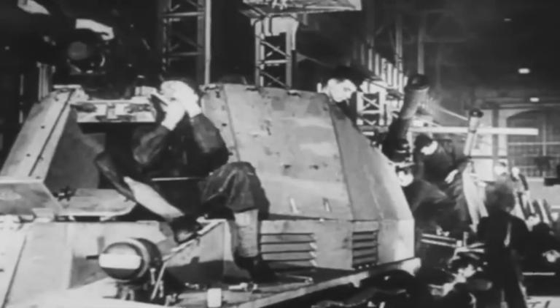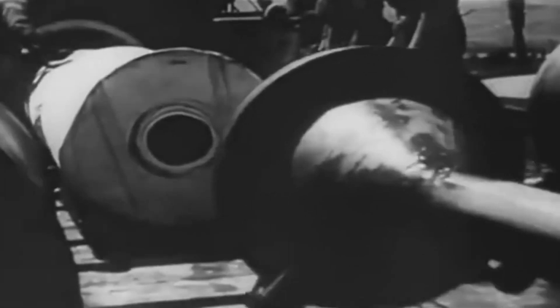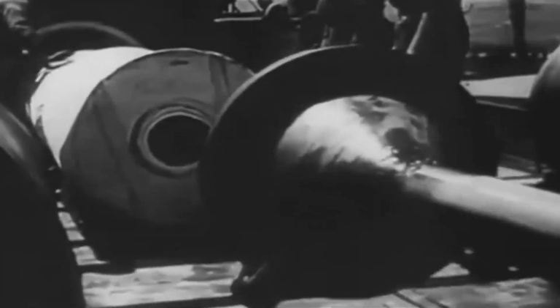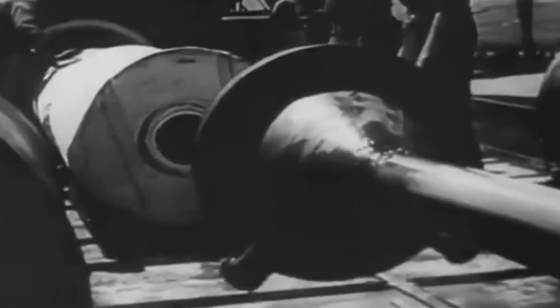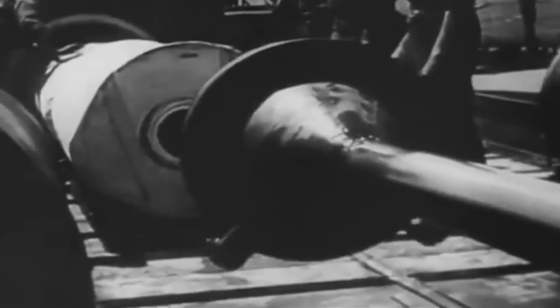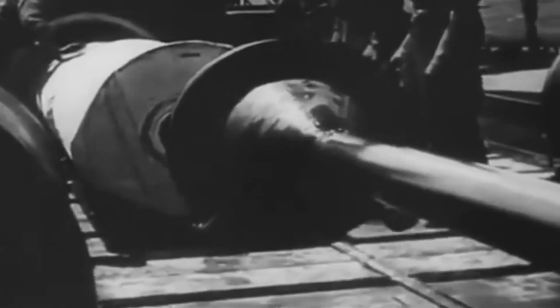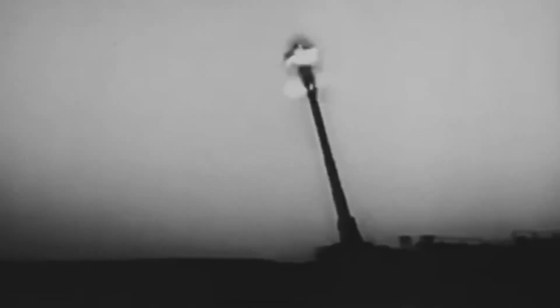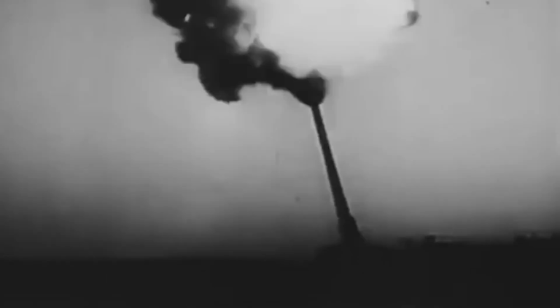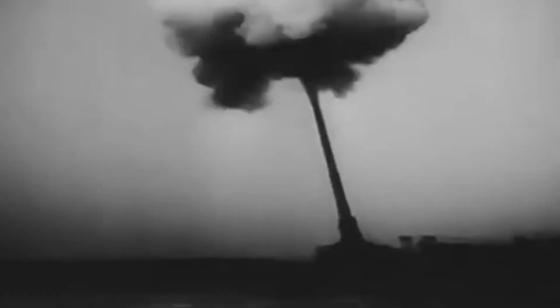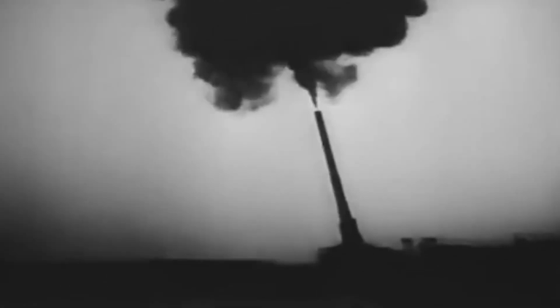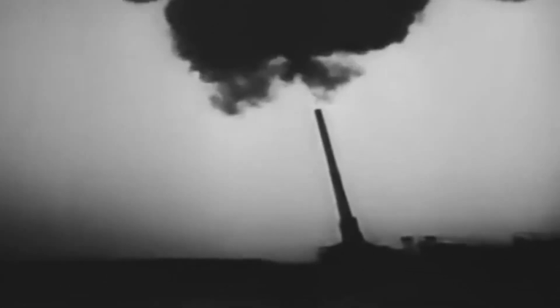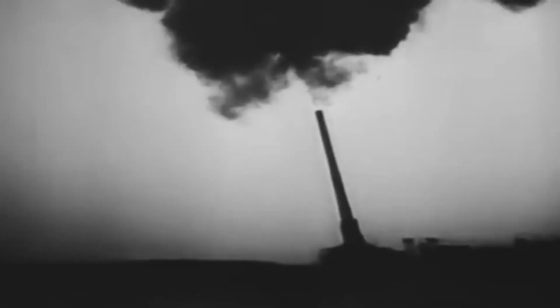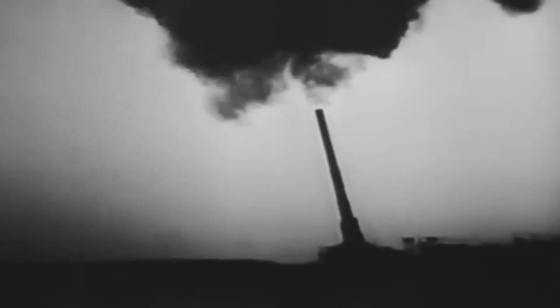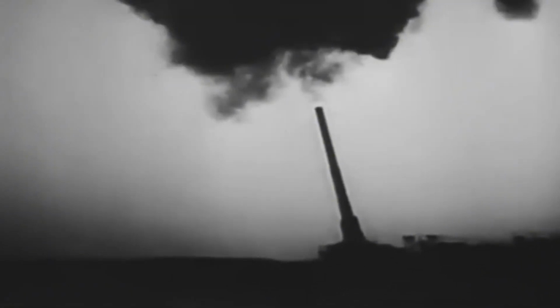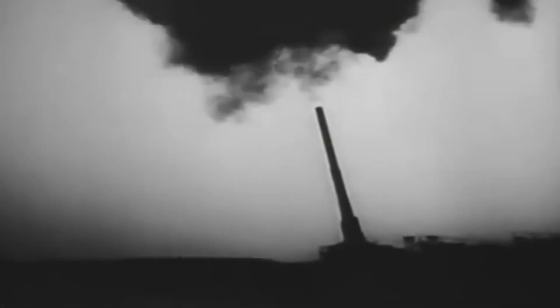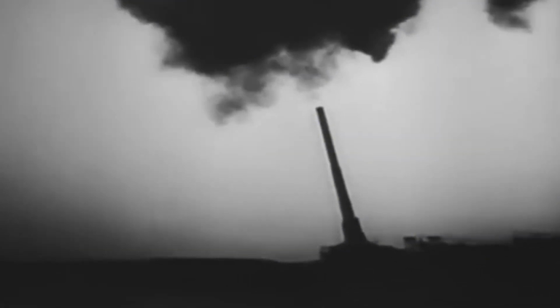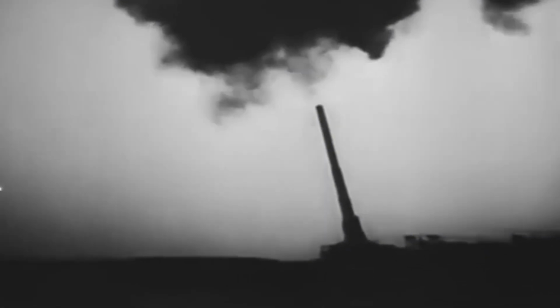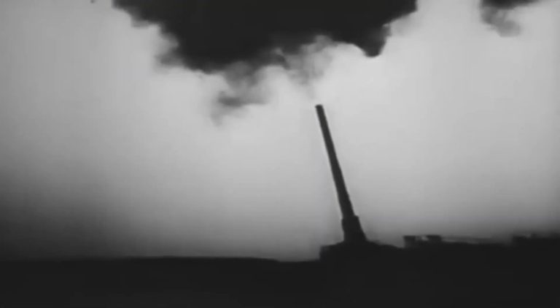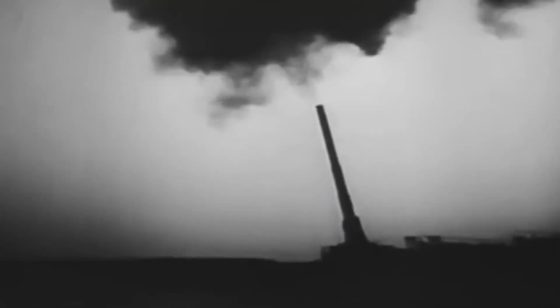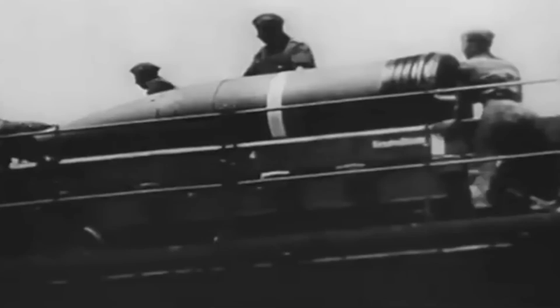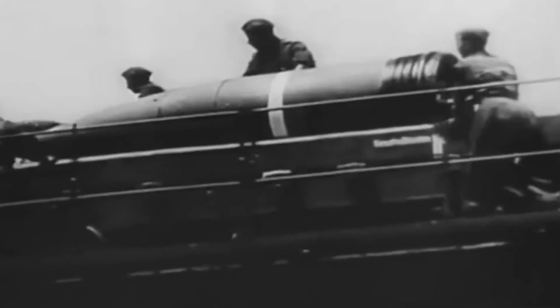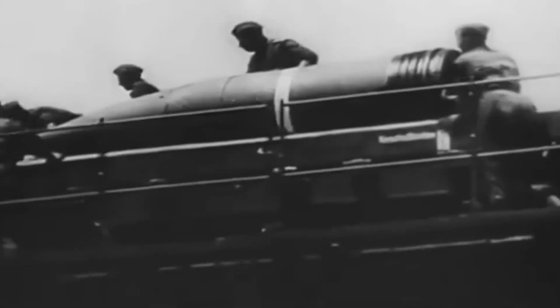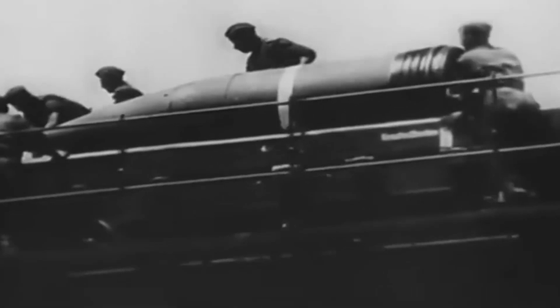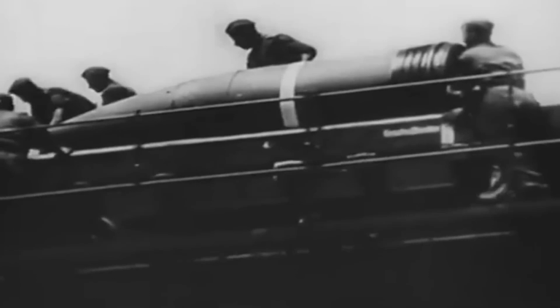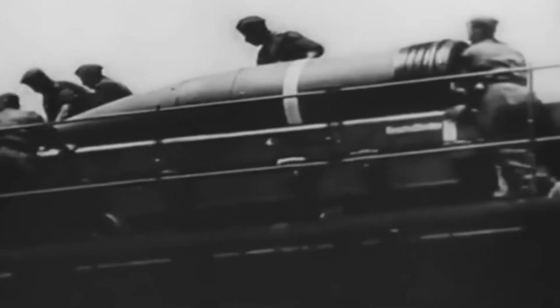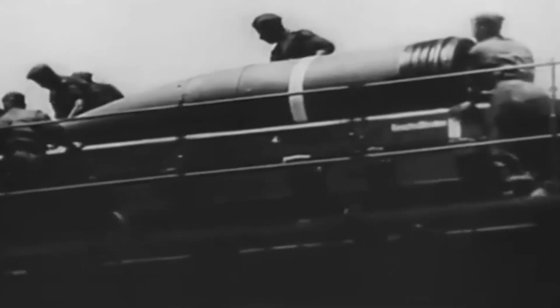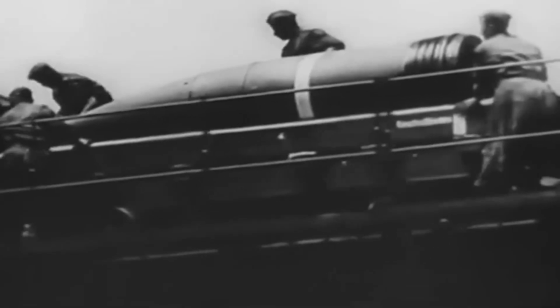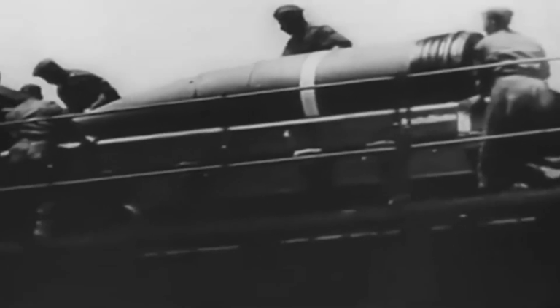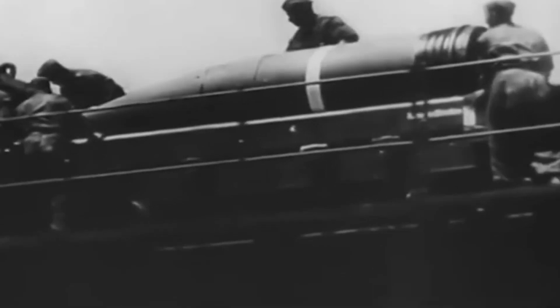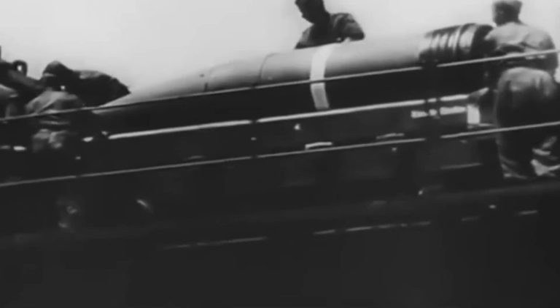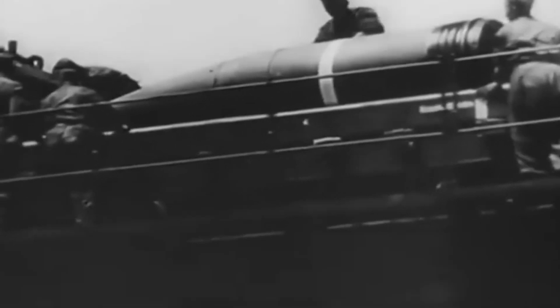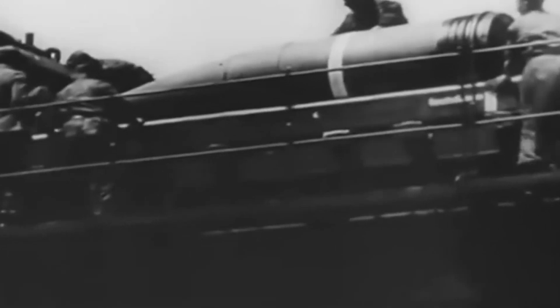Today, we're diving deep into the archives to unravel the story behind this engineering marvel-turned-strategic misfire.